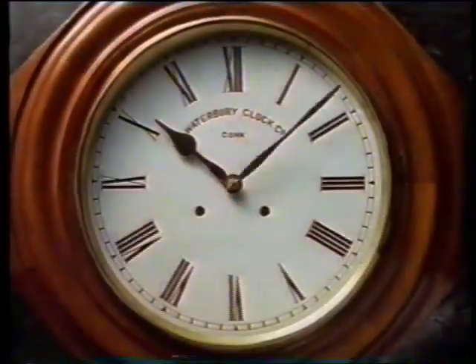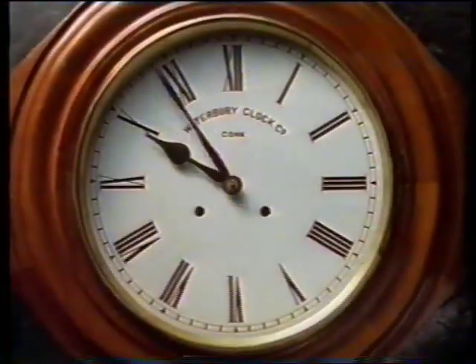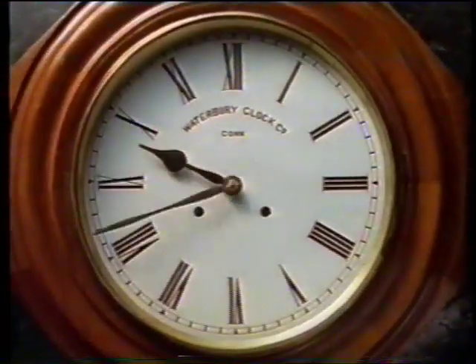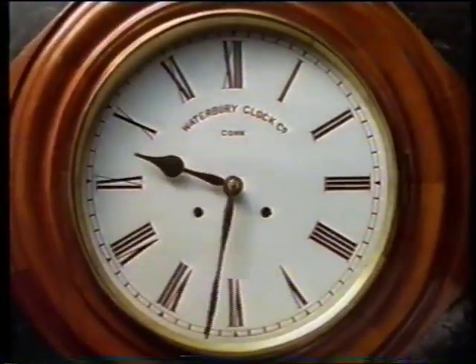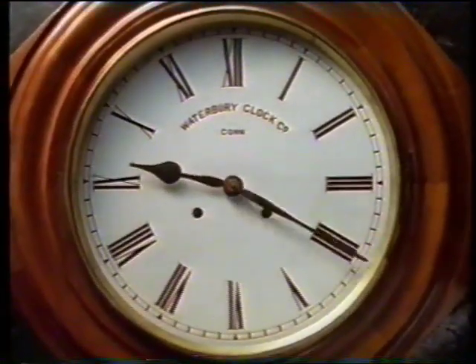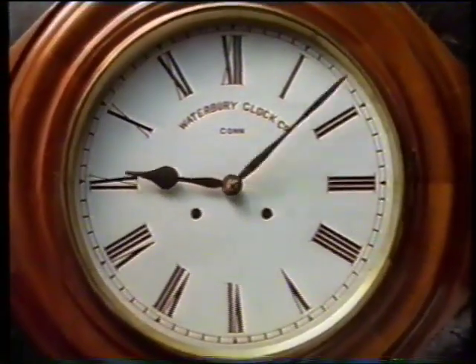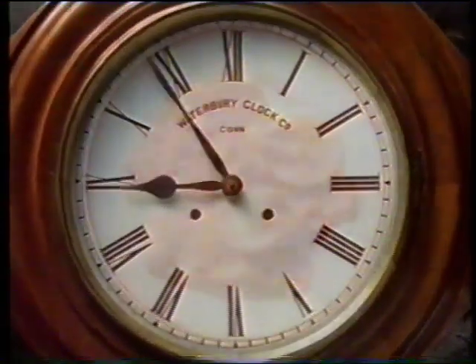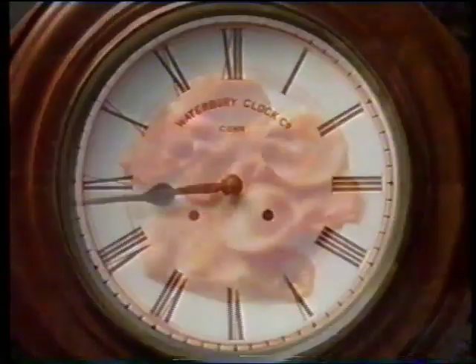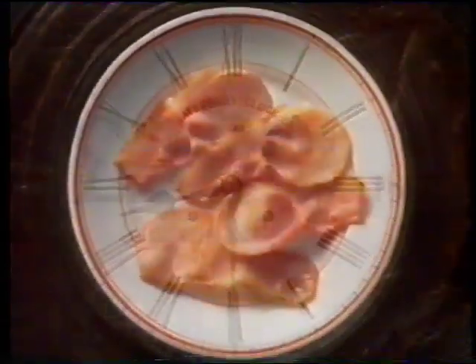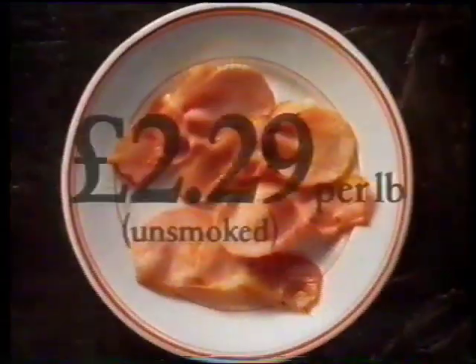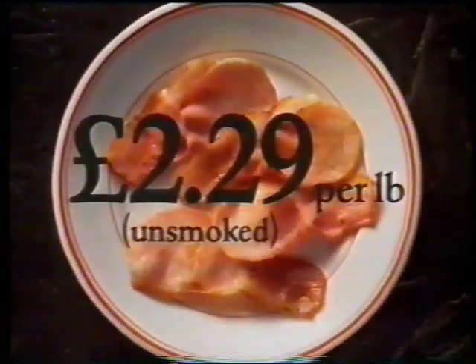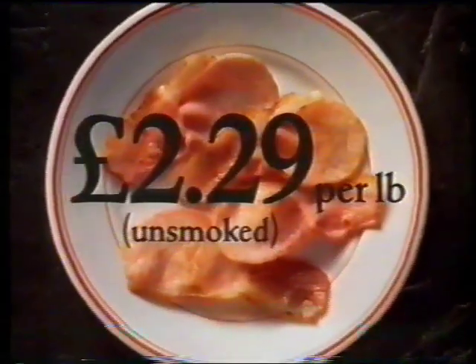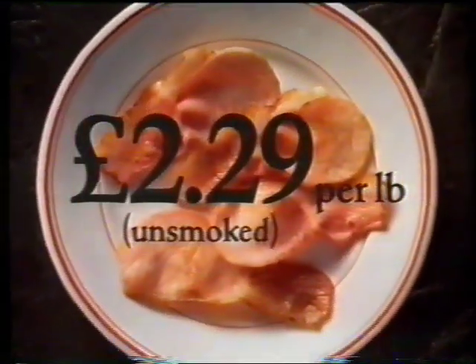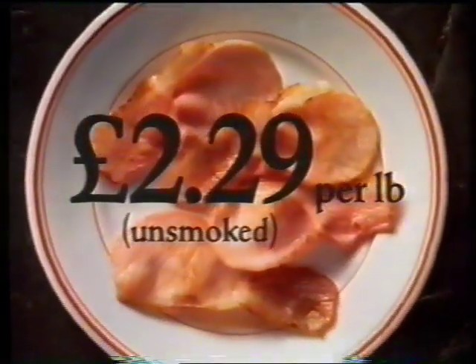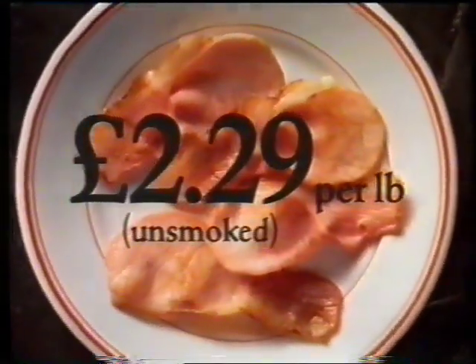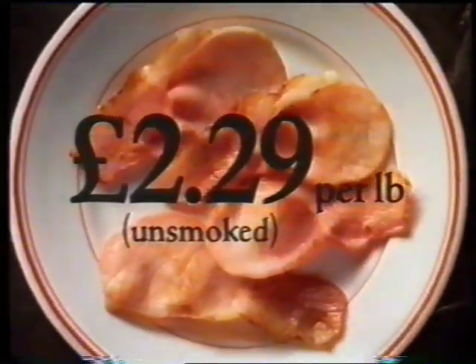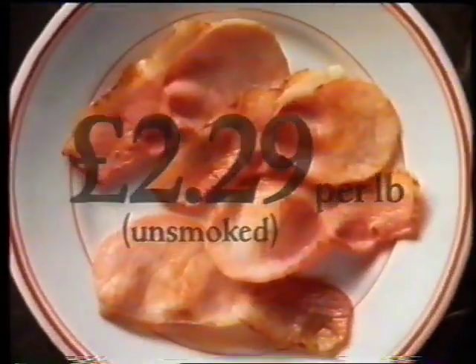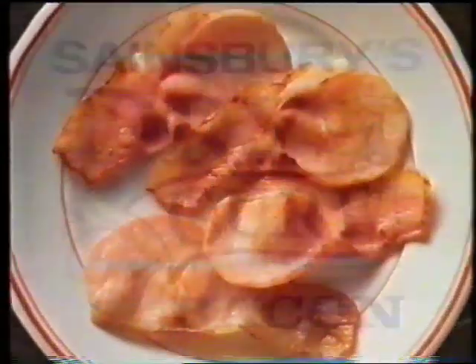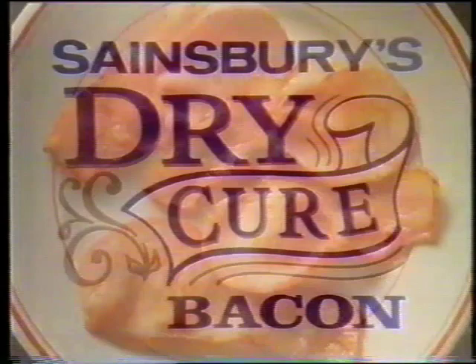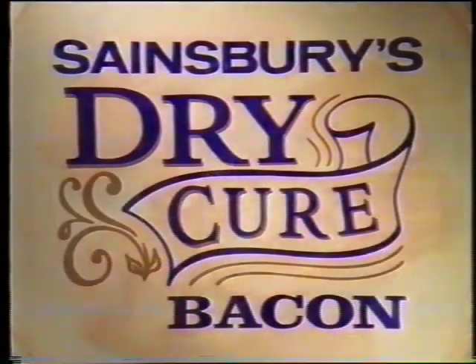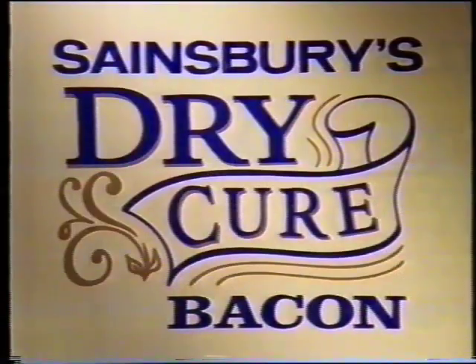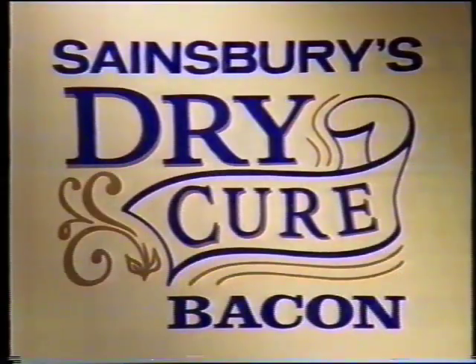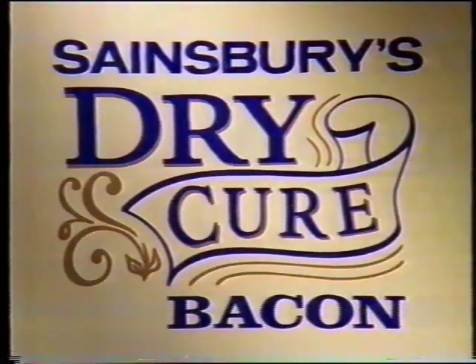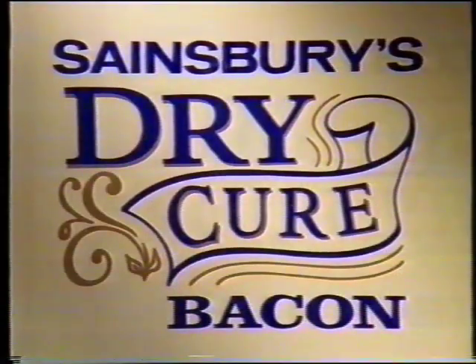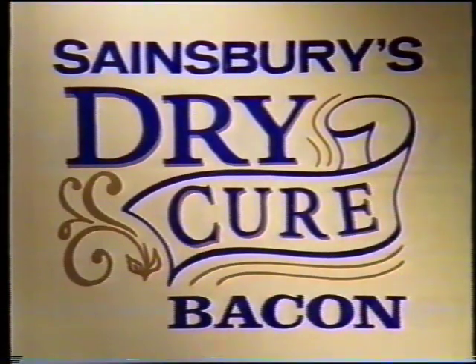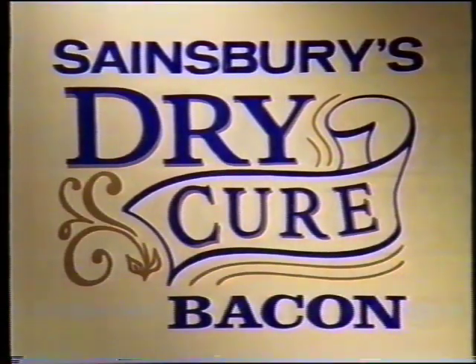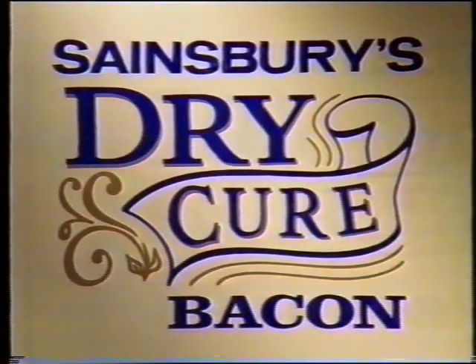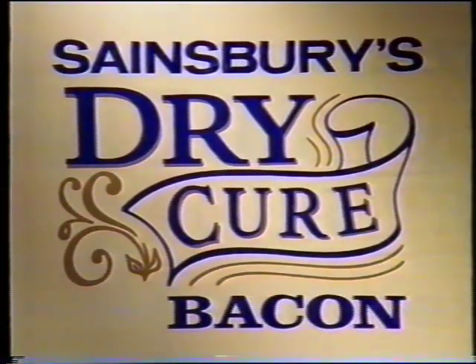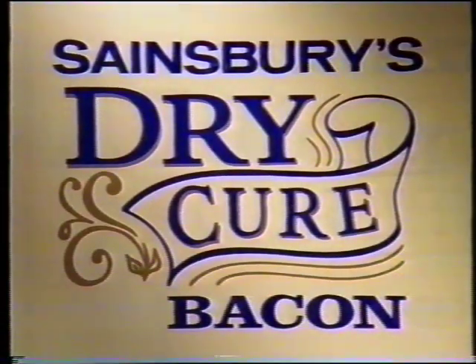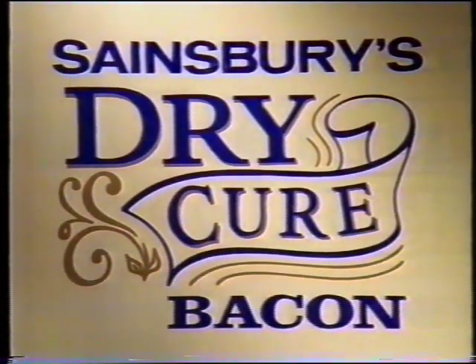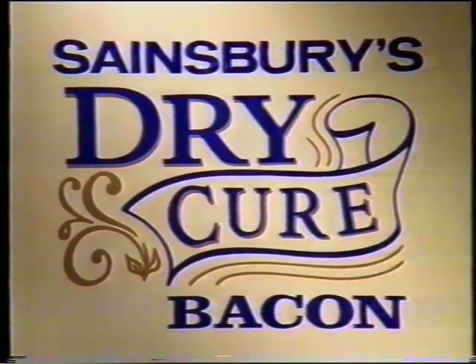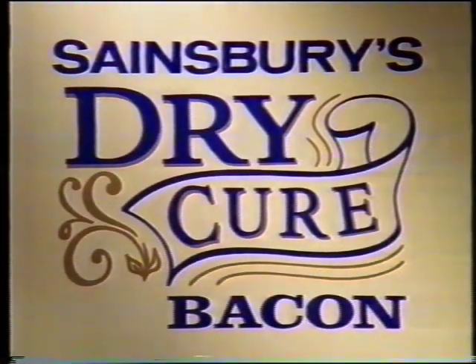So enjoy bacon as it used to taste at an outstanding price from Sainsbury's. Sainsbury's new dry cure bacon — isn't it time you tried it?